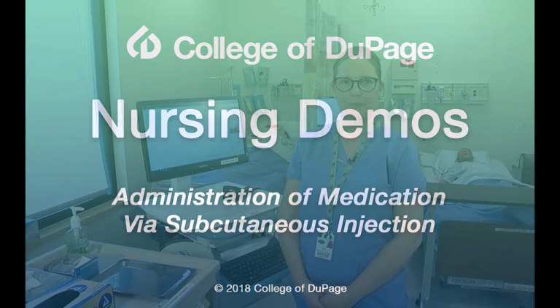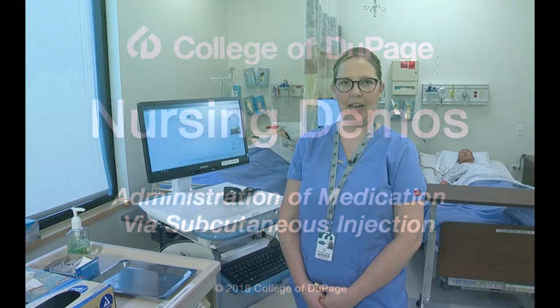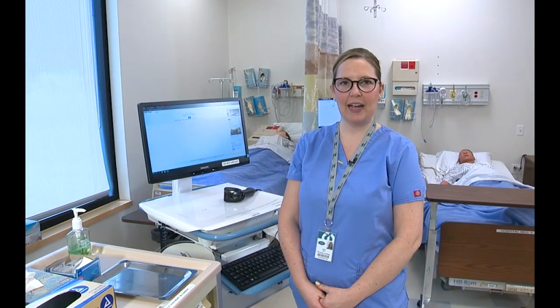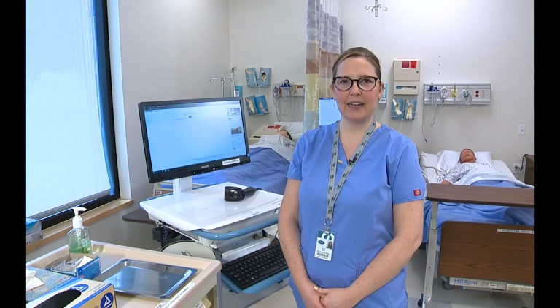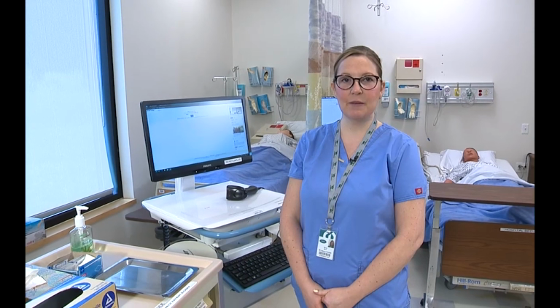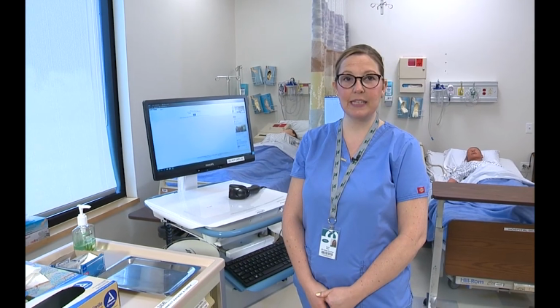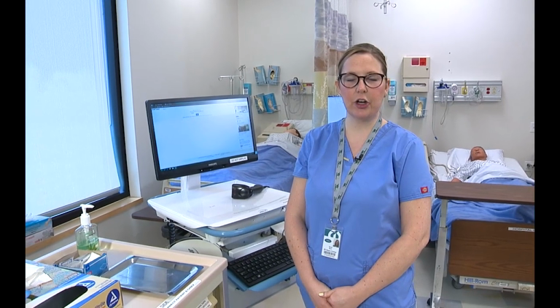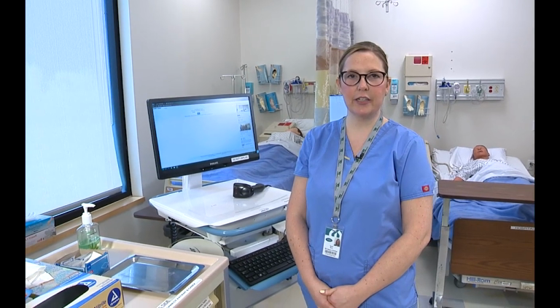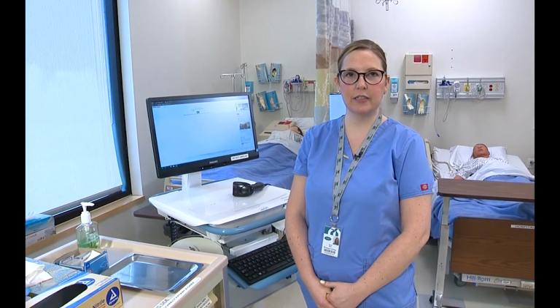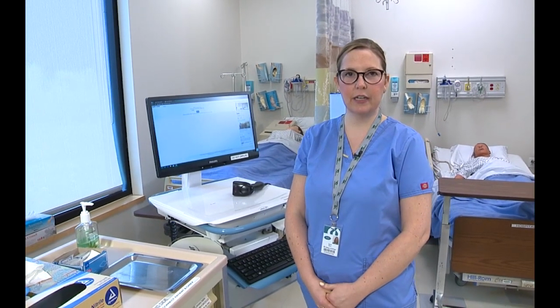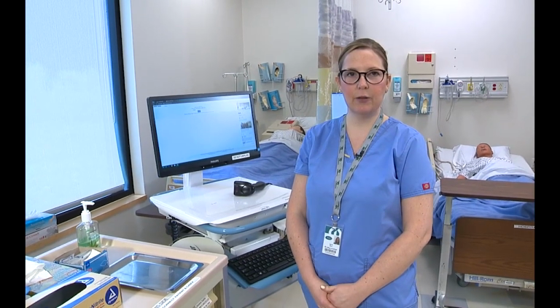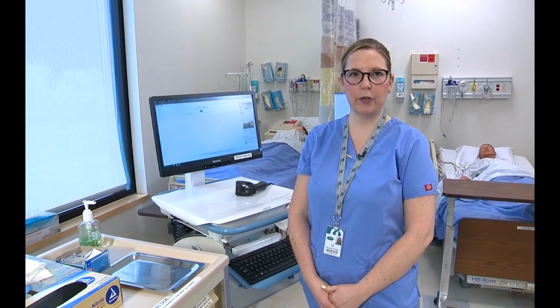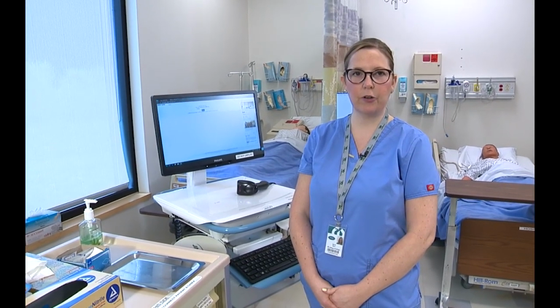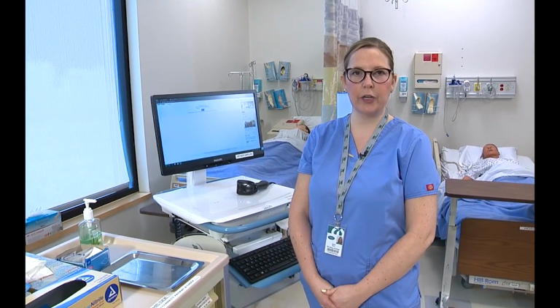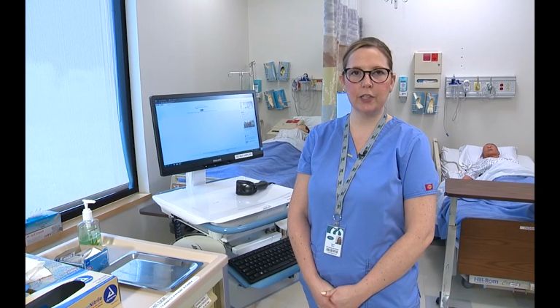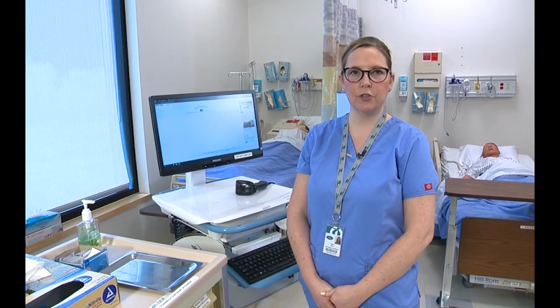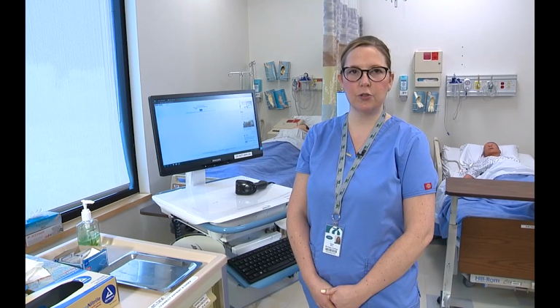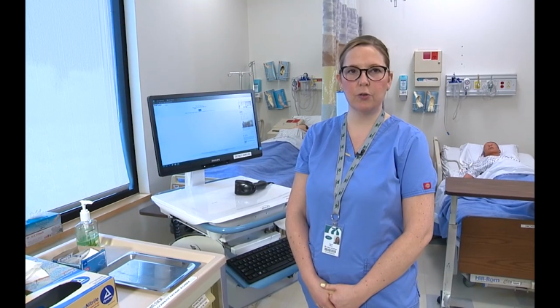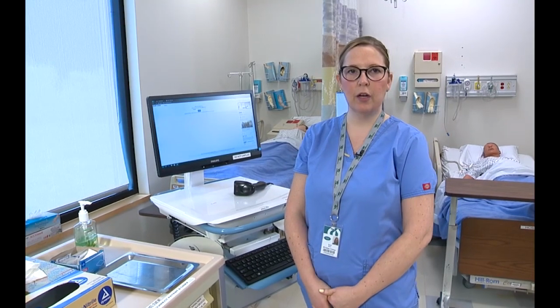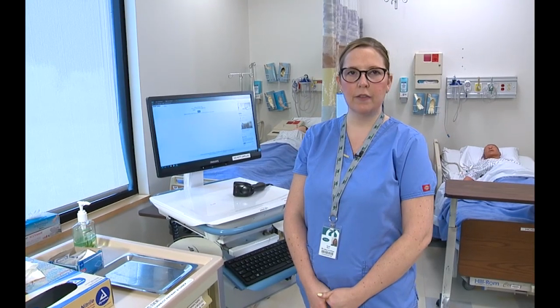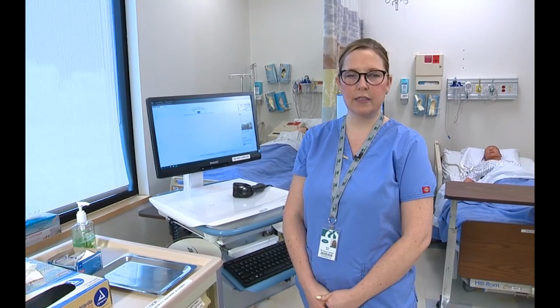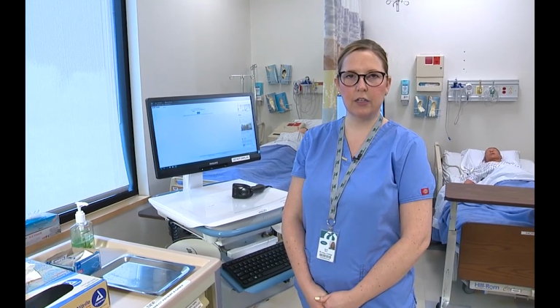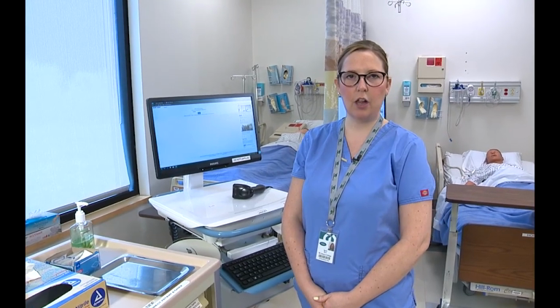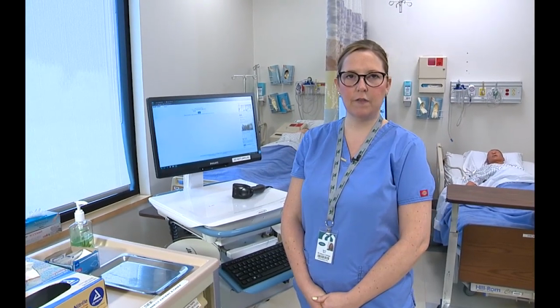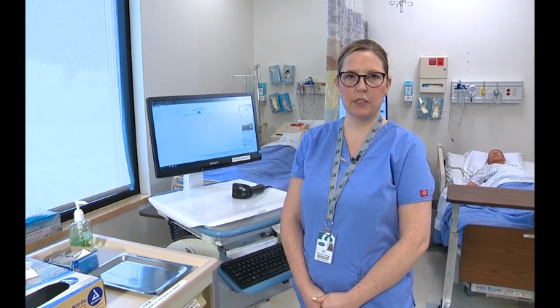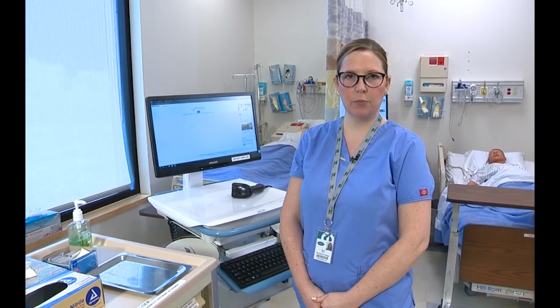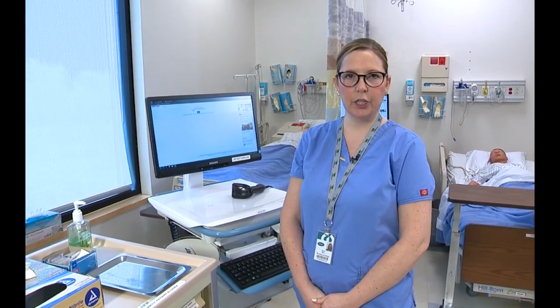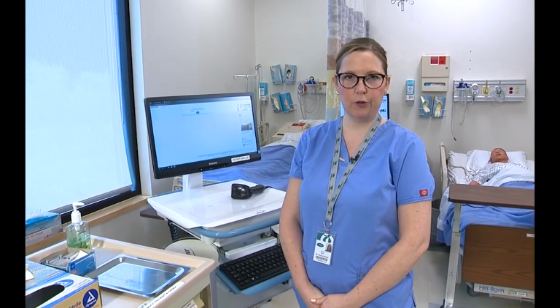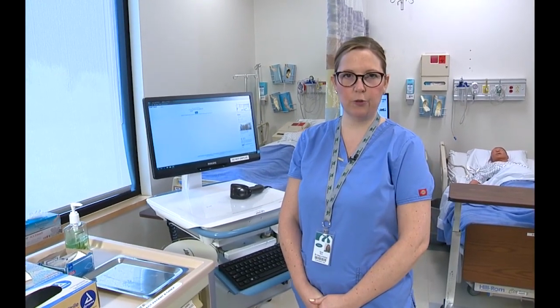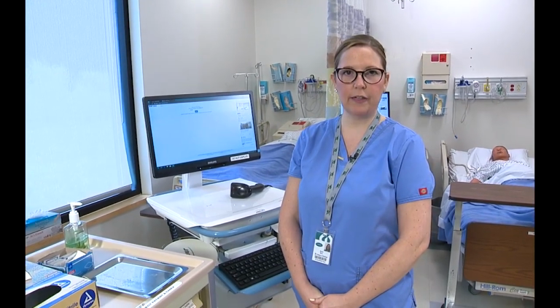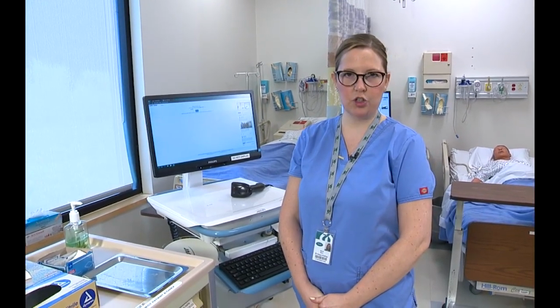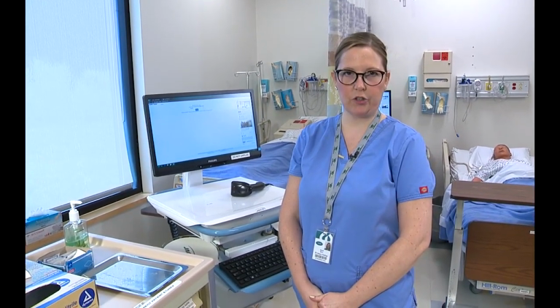Hi, I'm Sarah and today we're going to do the skill of sub-Q injection.